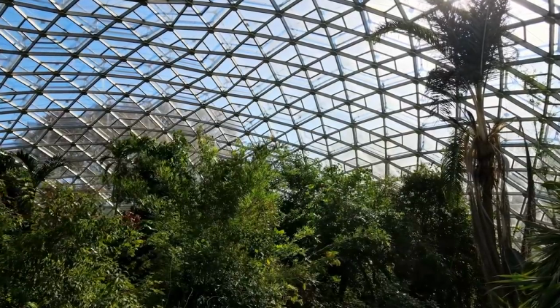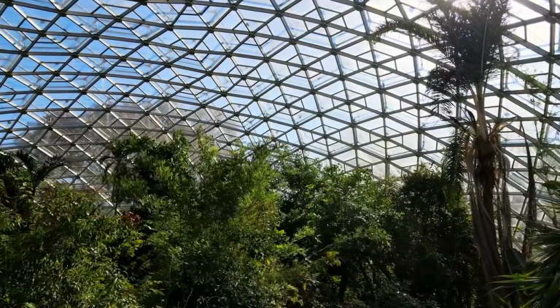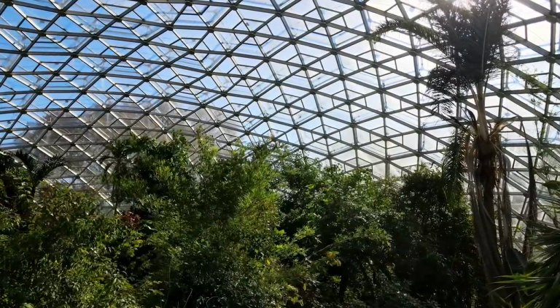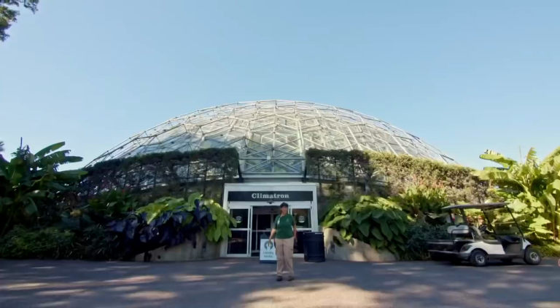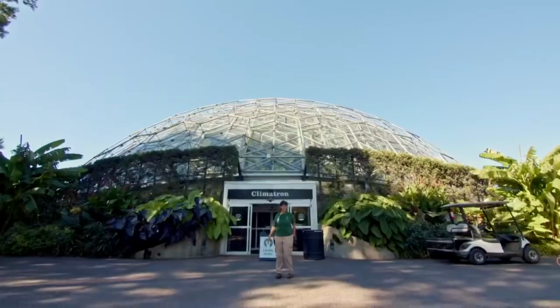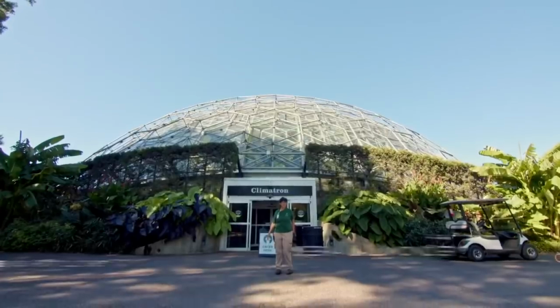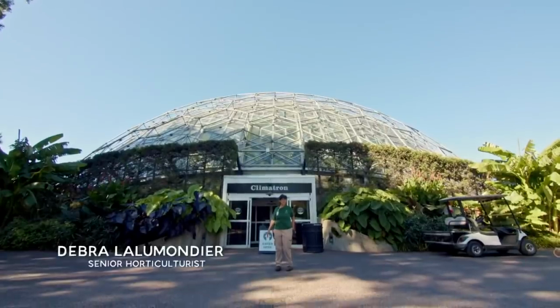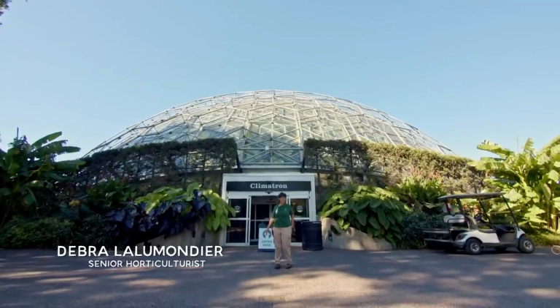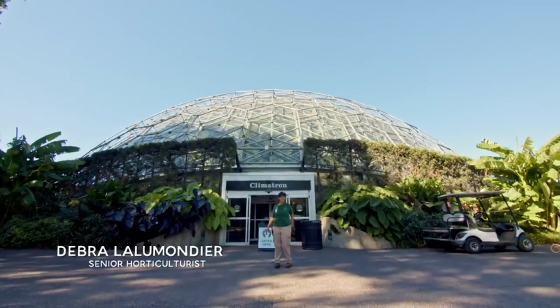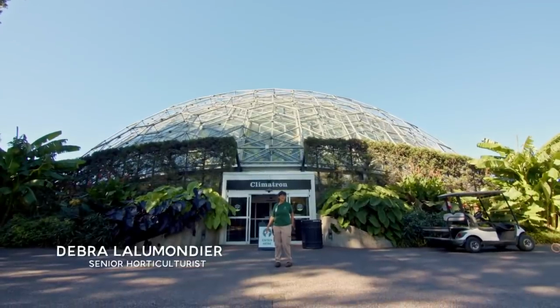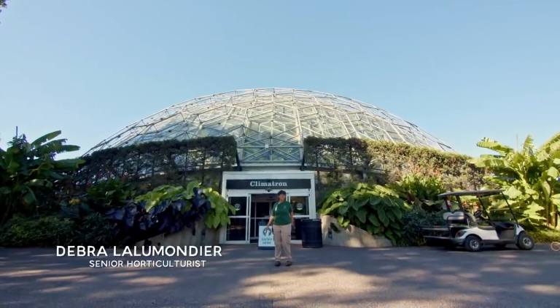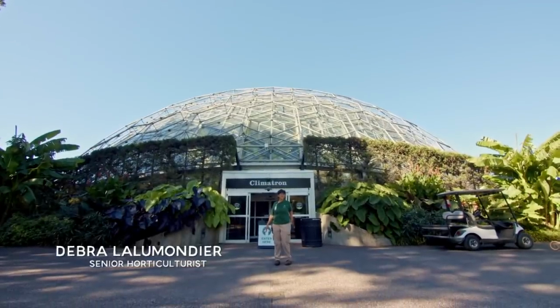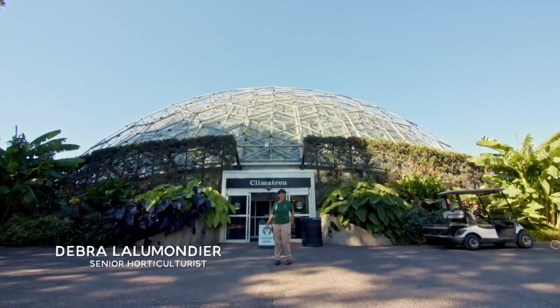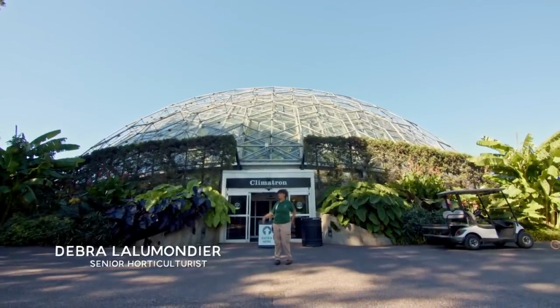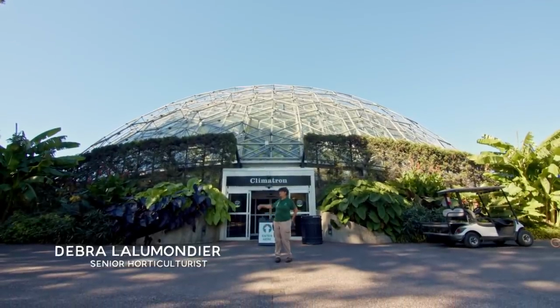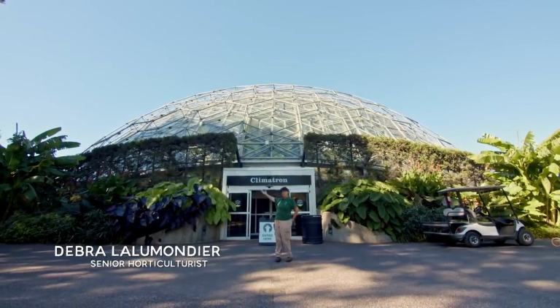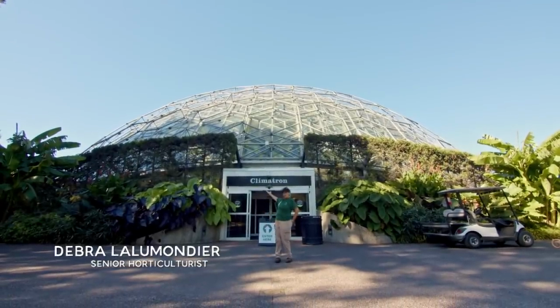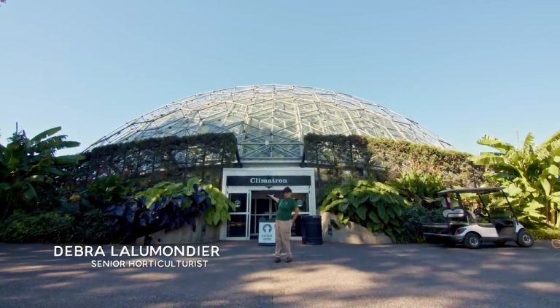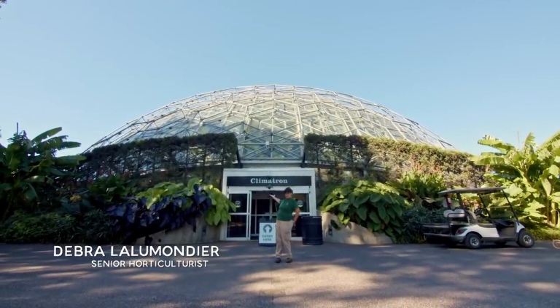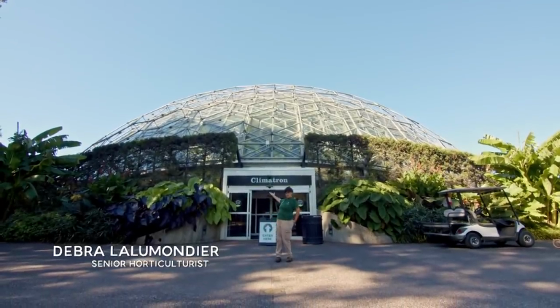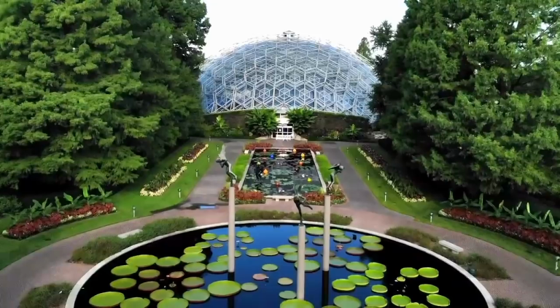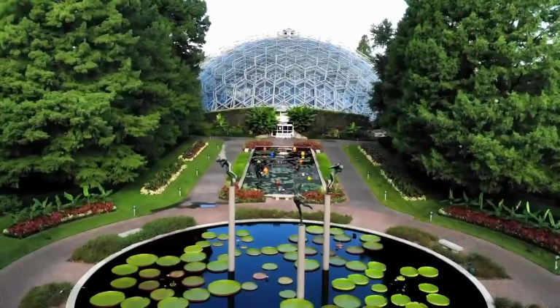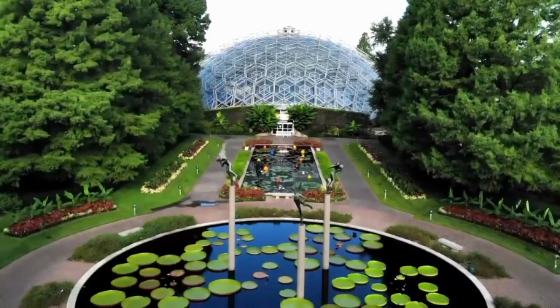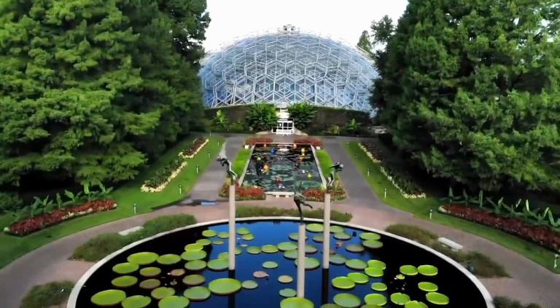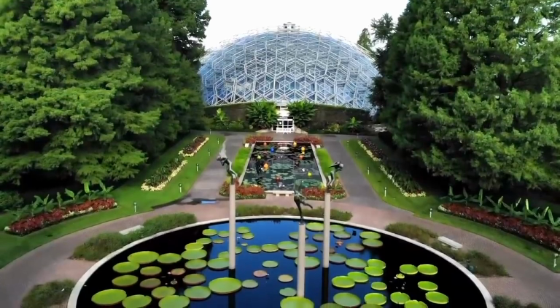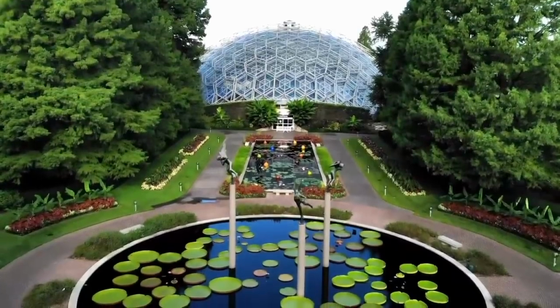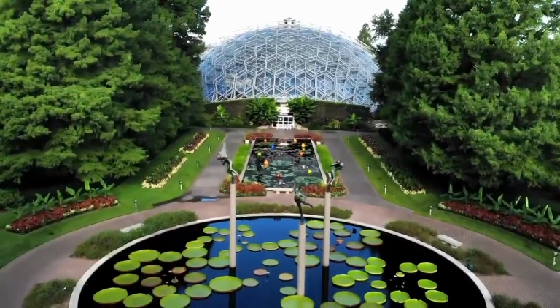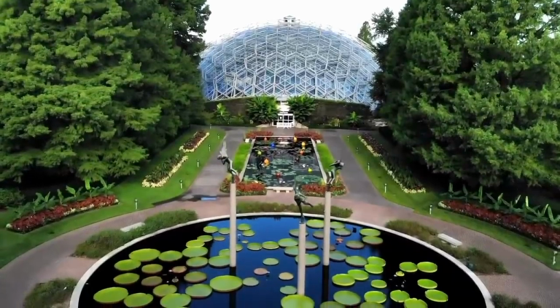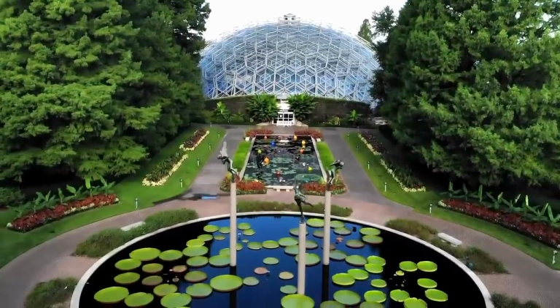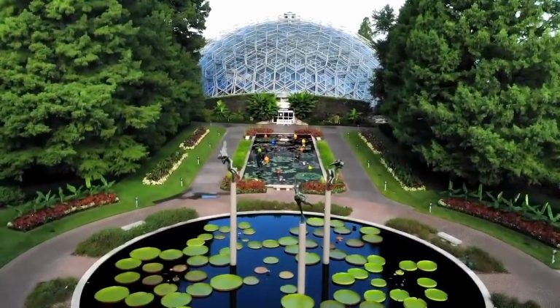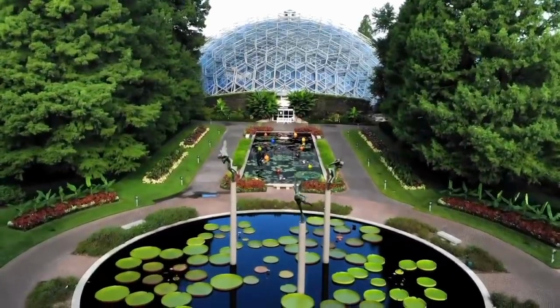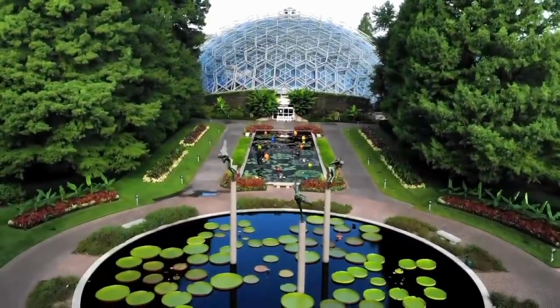Hi, my name is Deborah. I'm going to be giving you a tour of the Climatron today here in St. Louis at Missouri Botanical Garden.